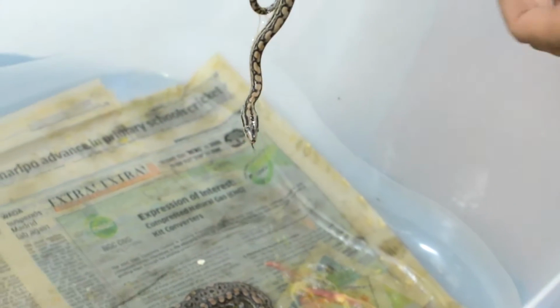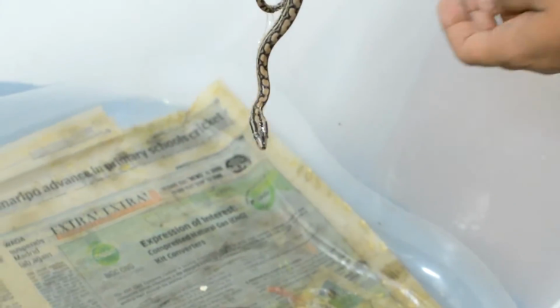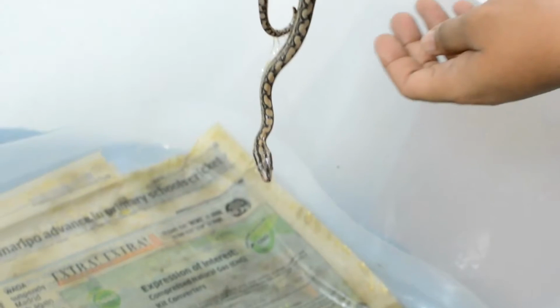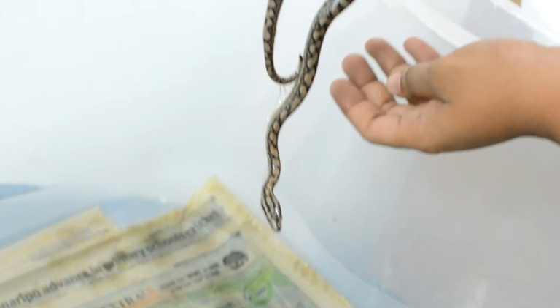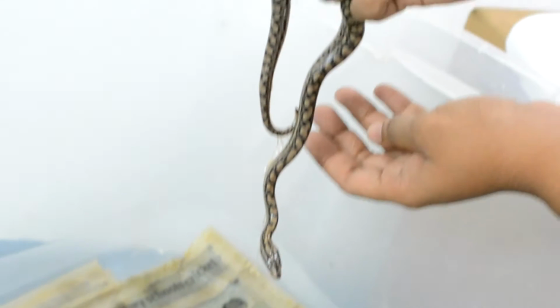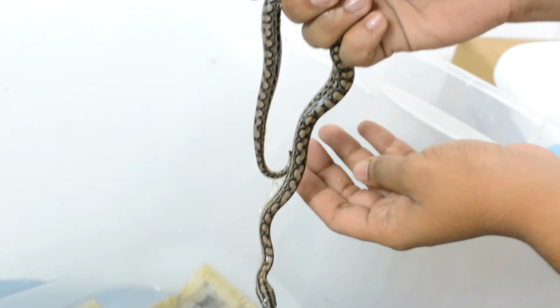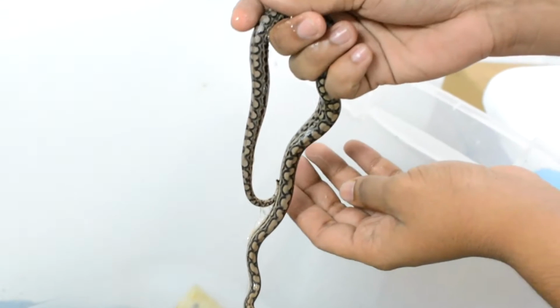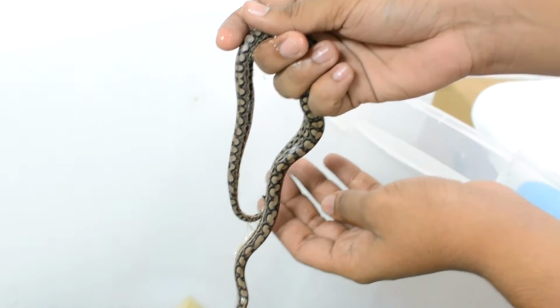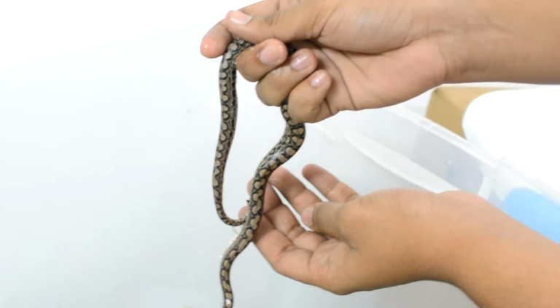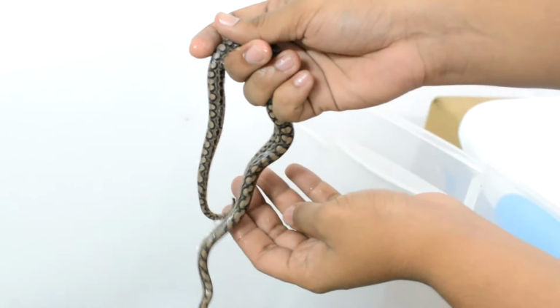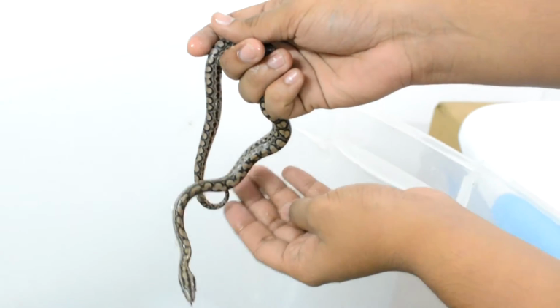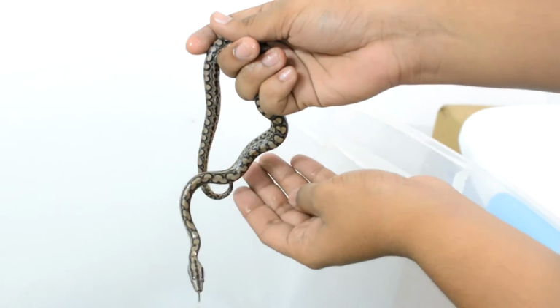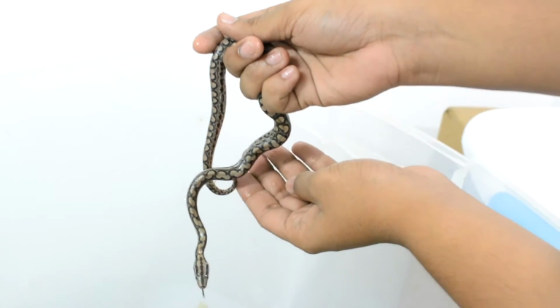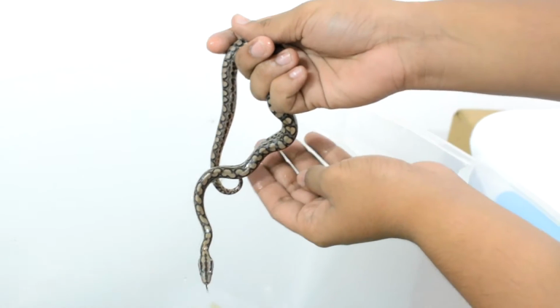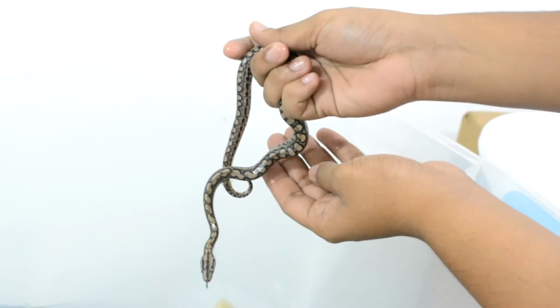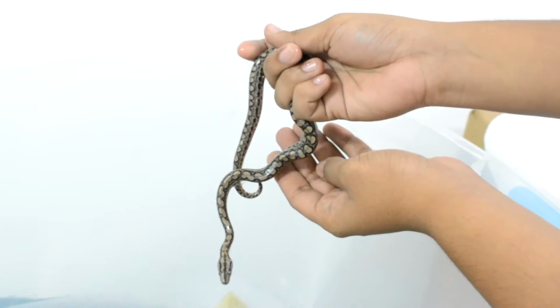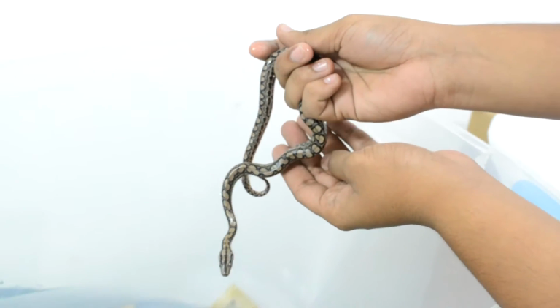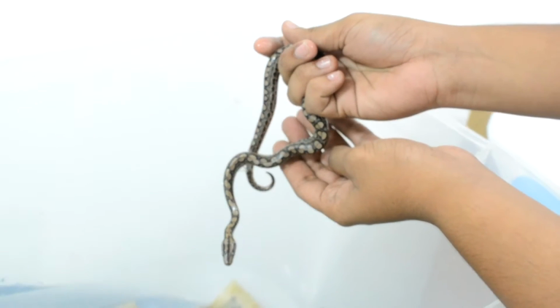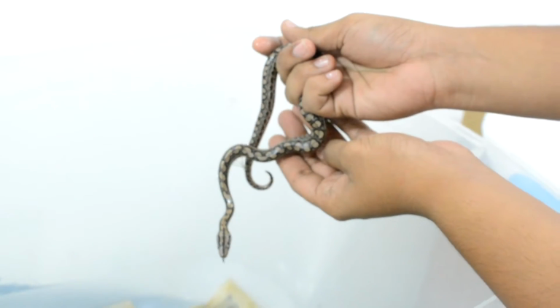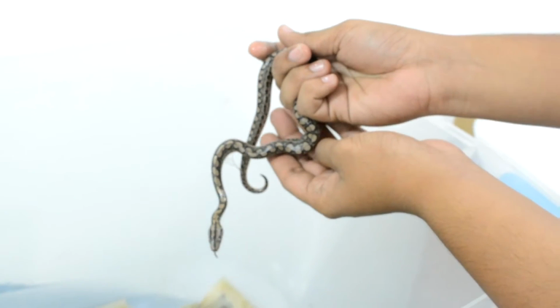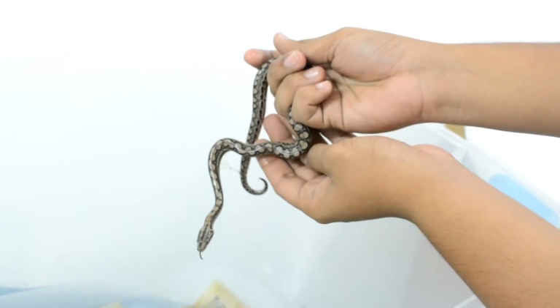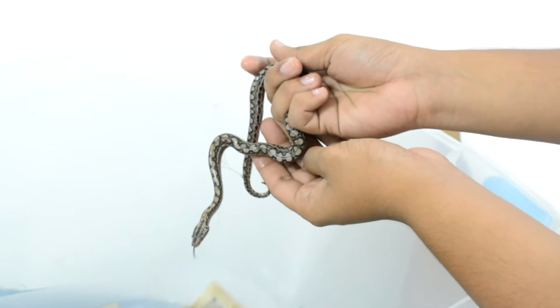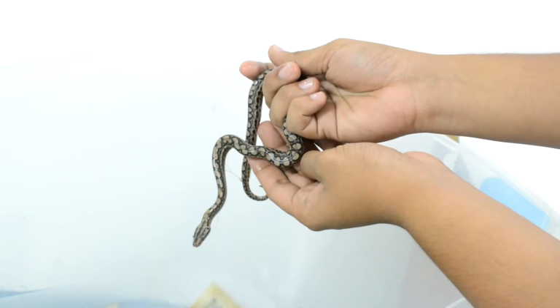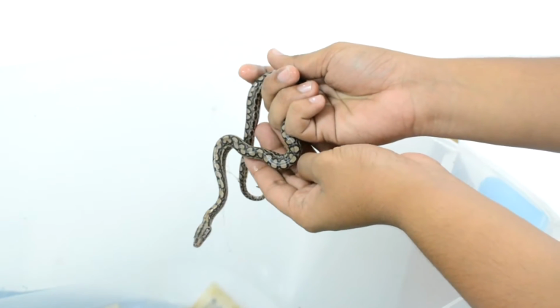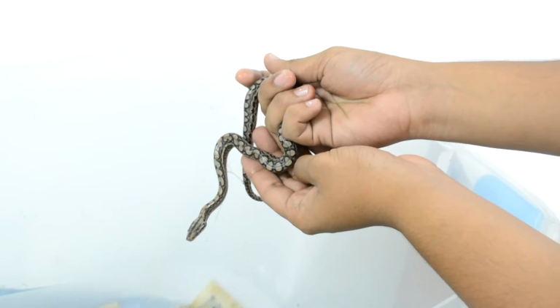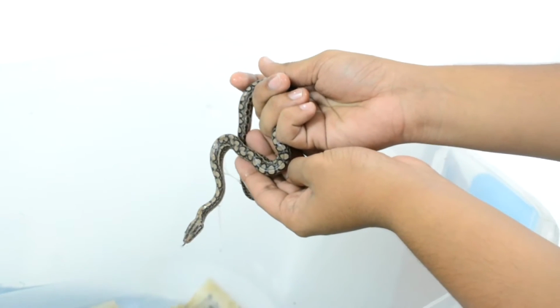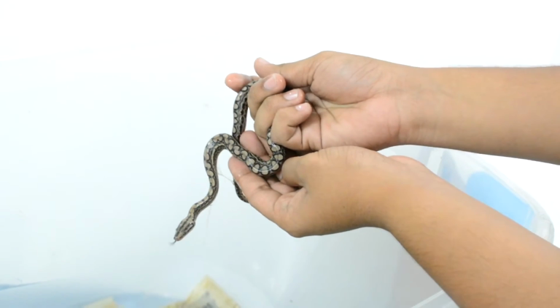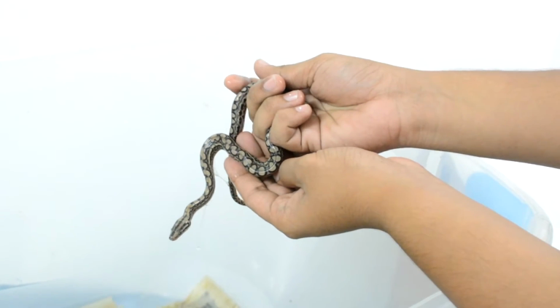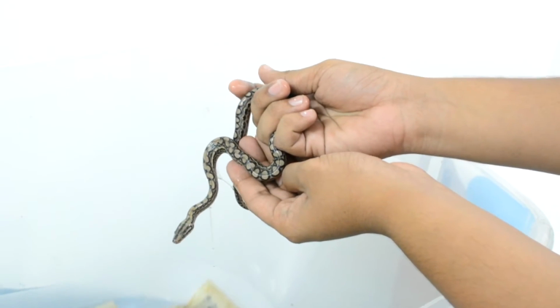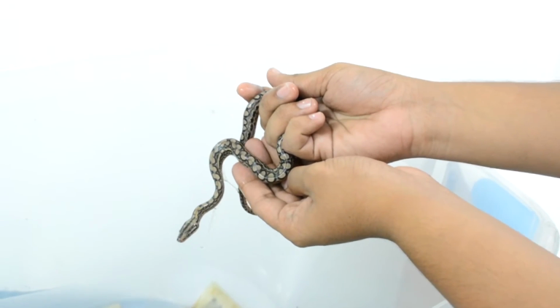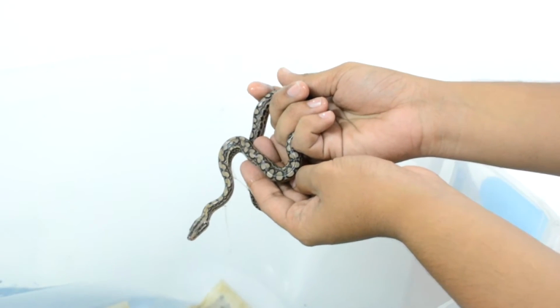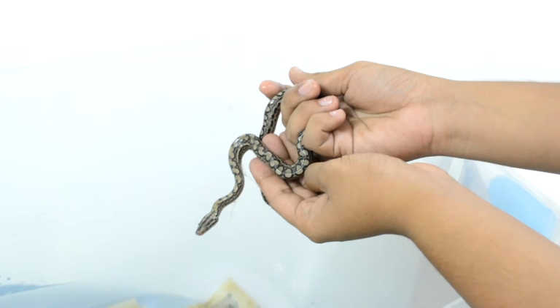Some of the egg sacs are still falling off. This is very yolky.